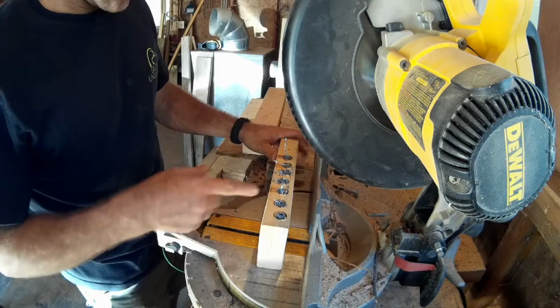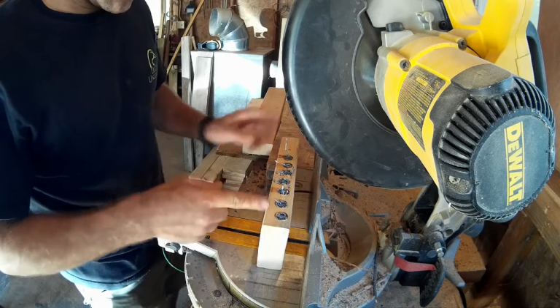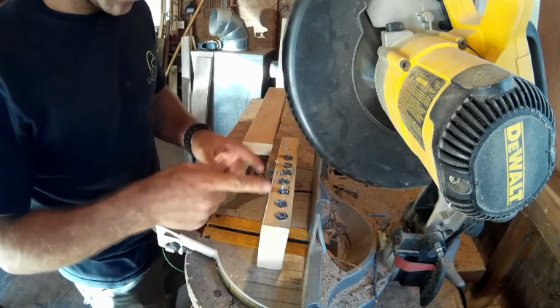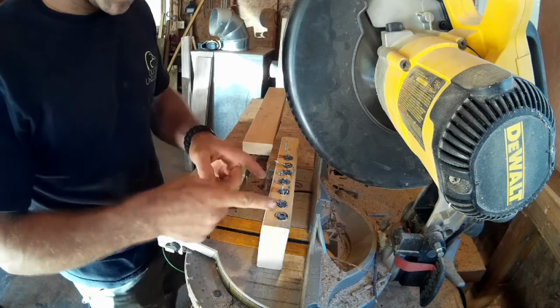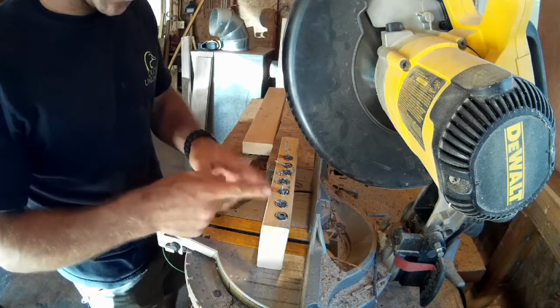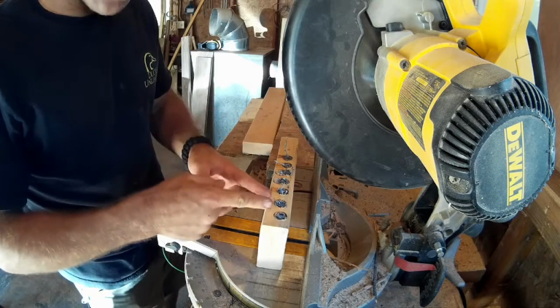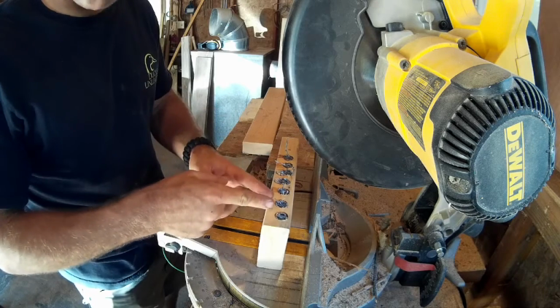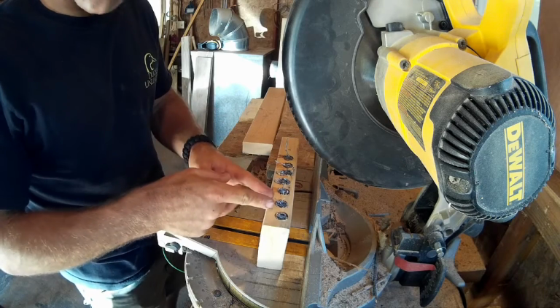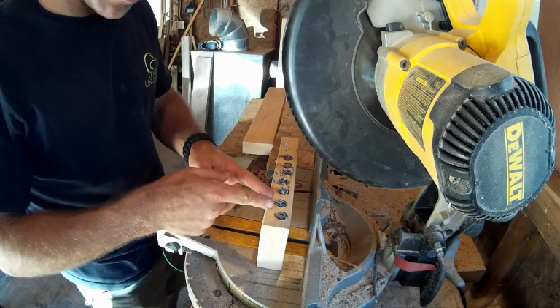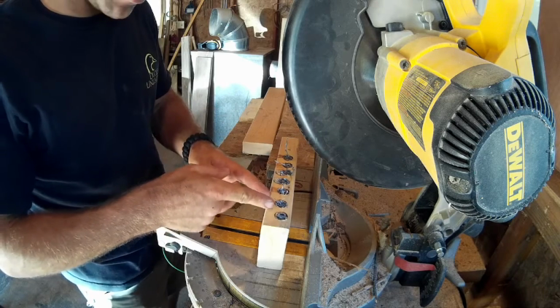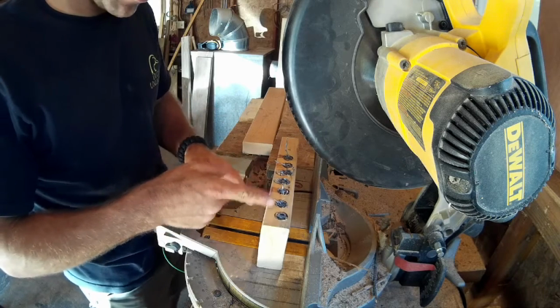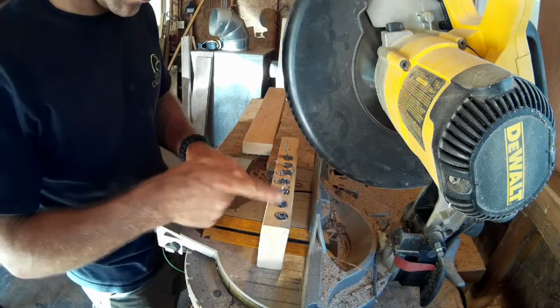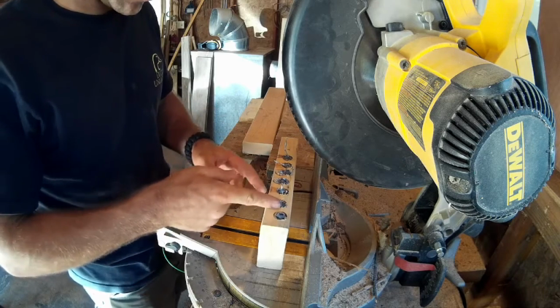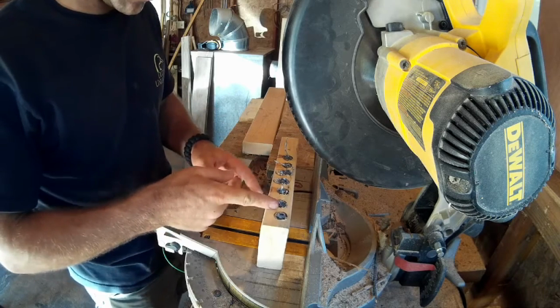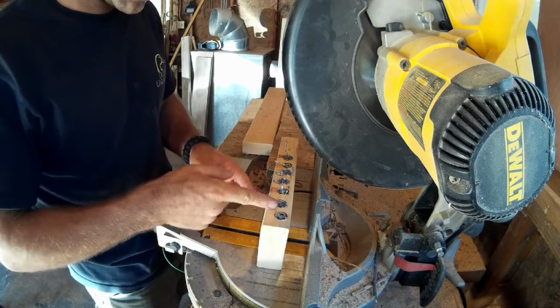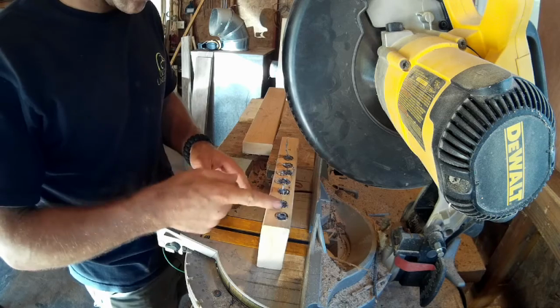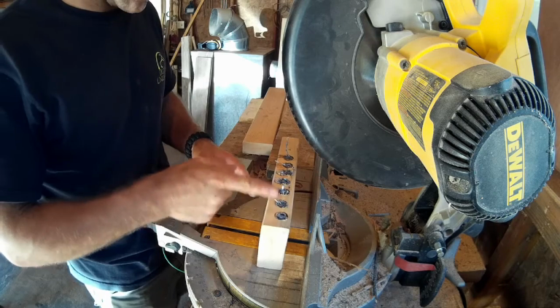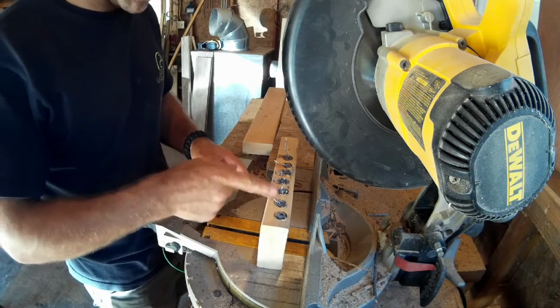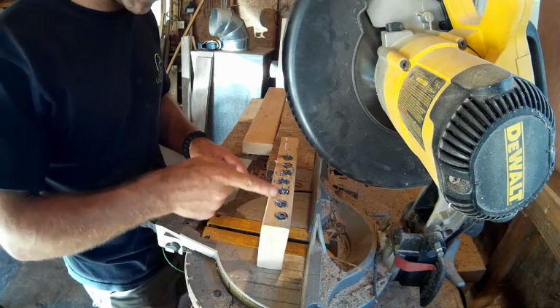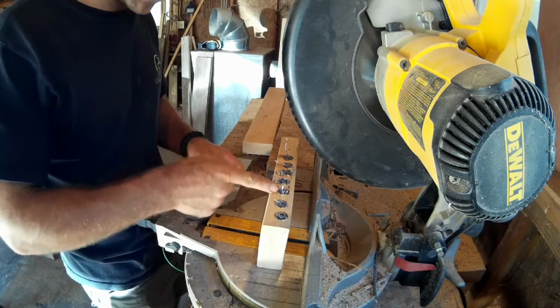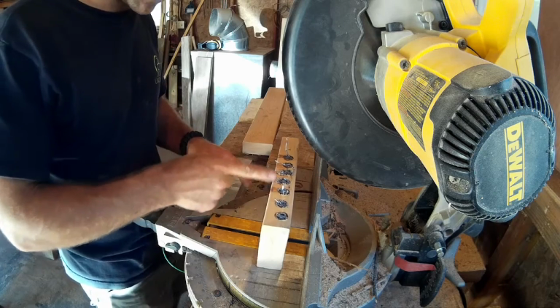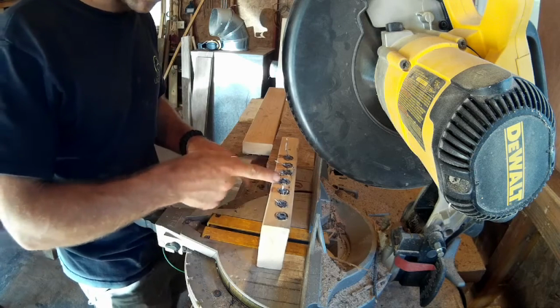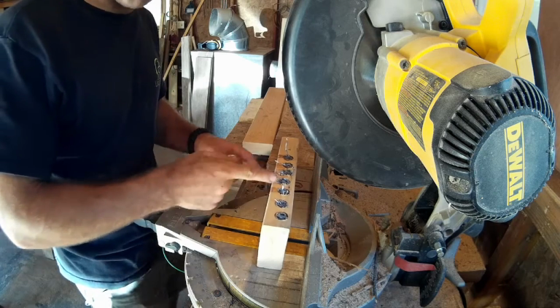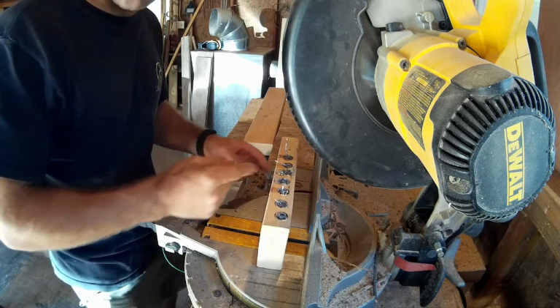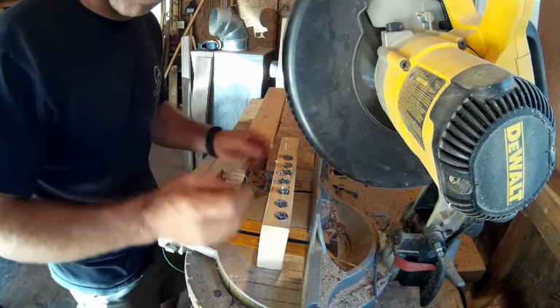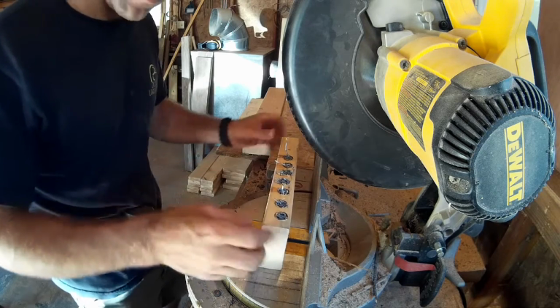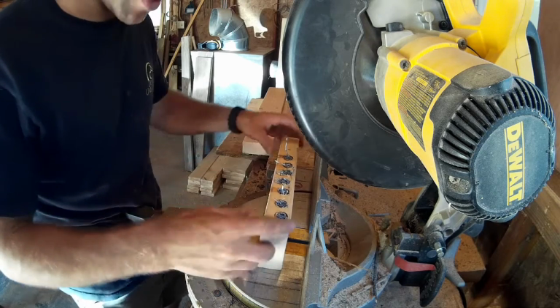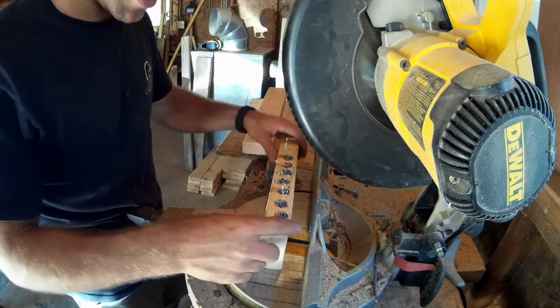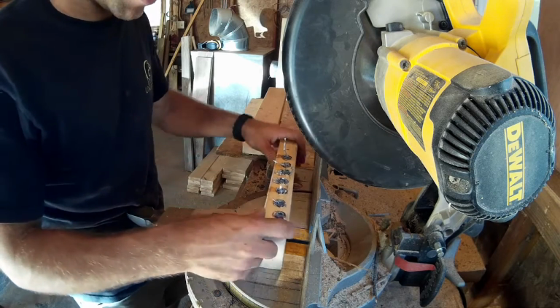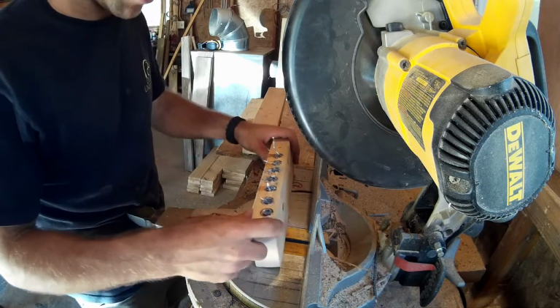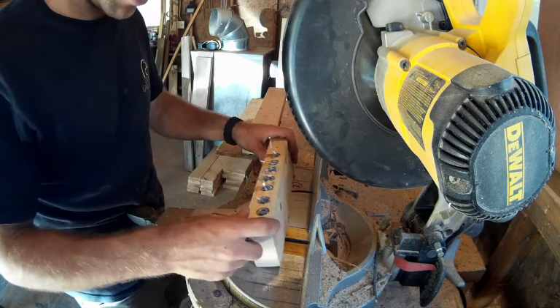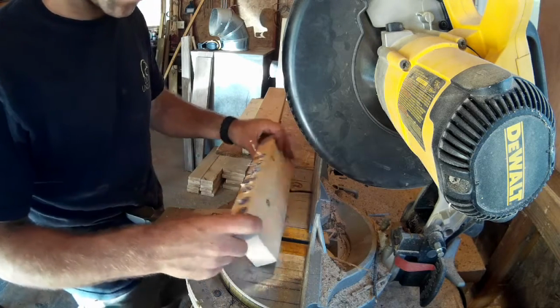Now I'm going to carefully cut along the sides of each of the weights with the chop saw.